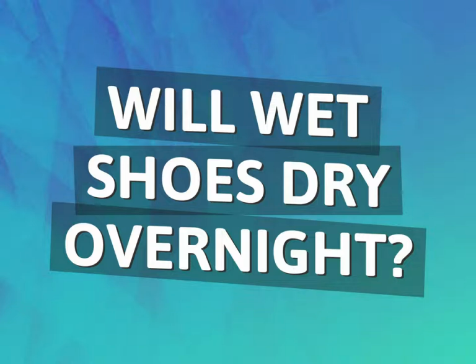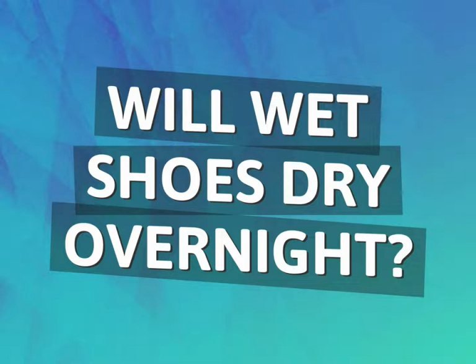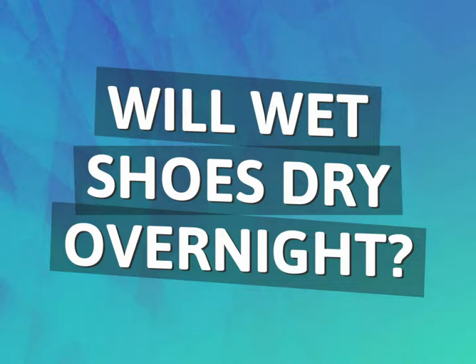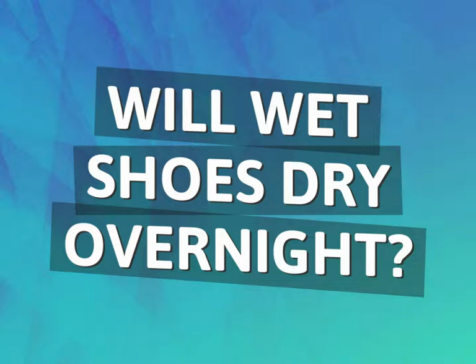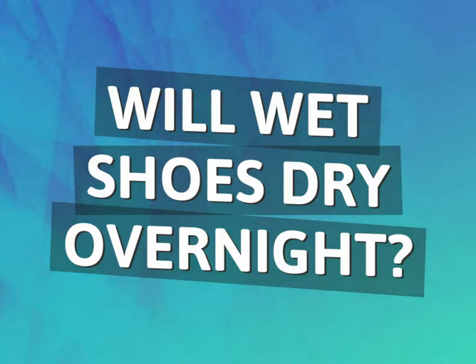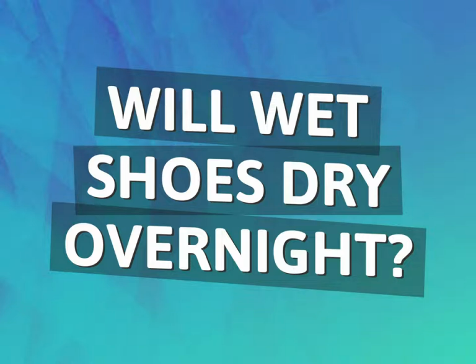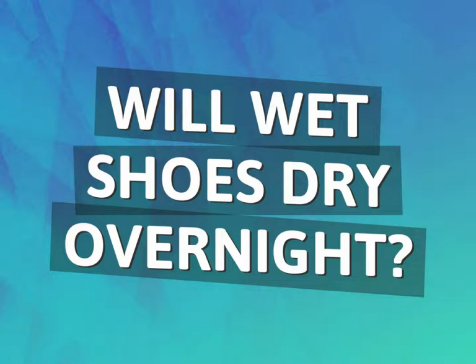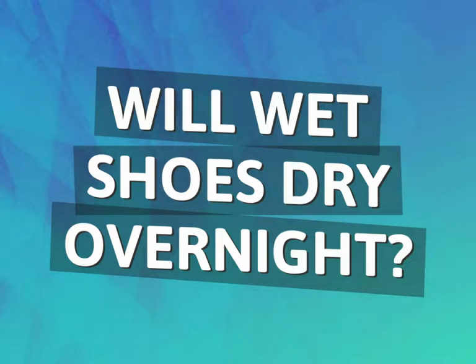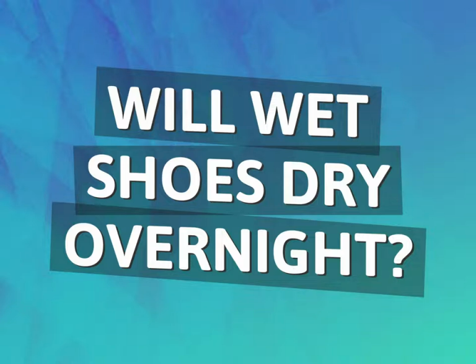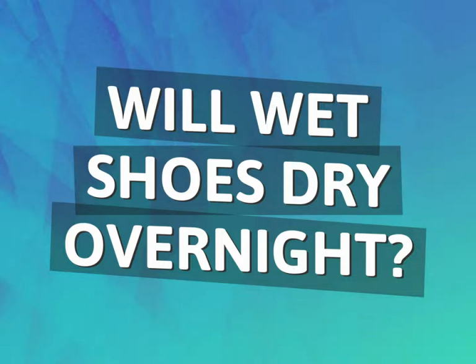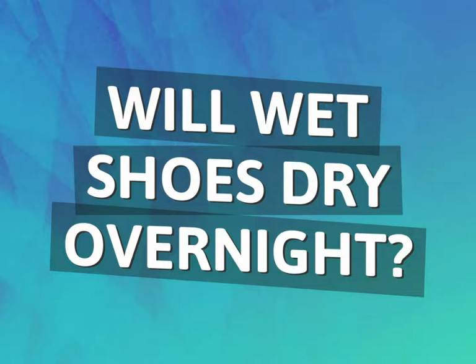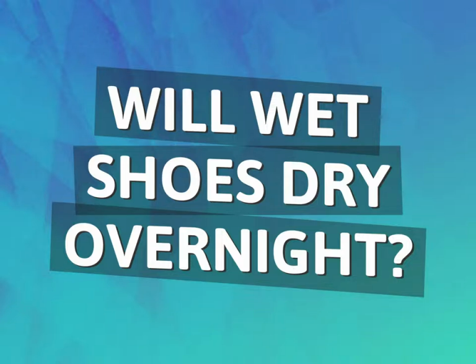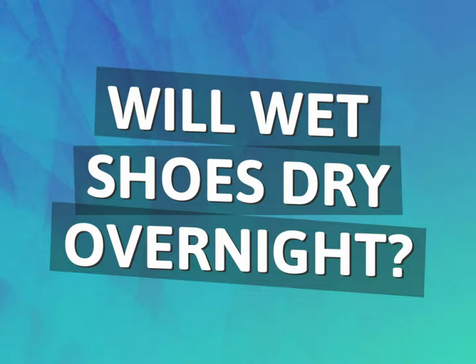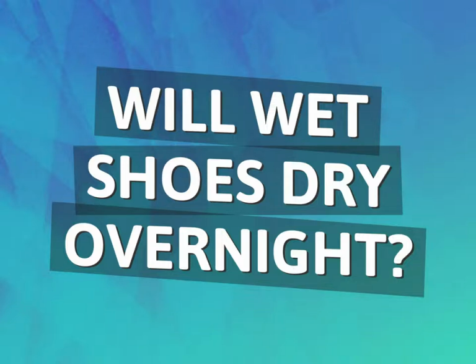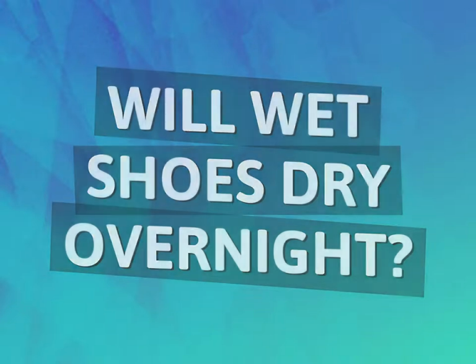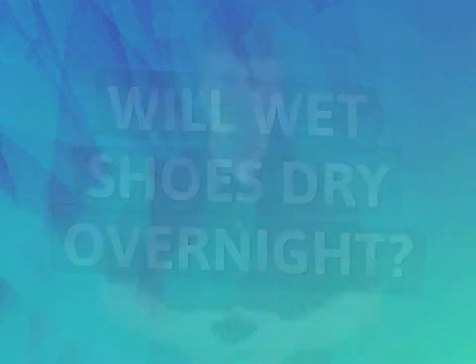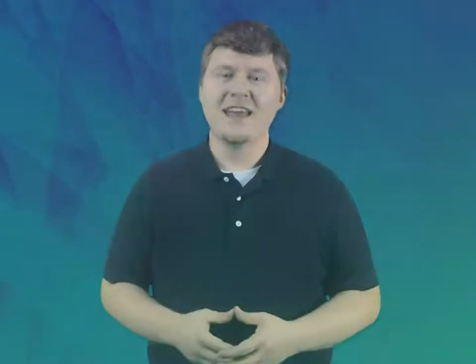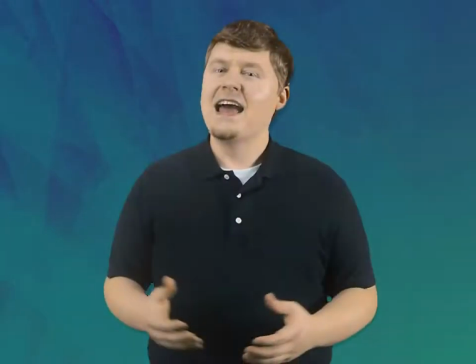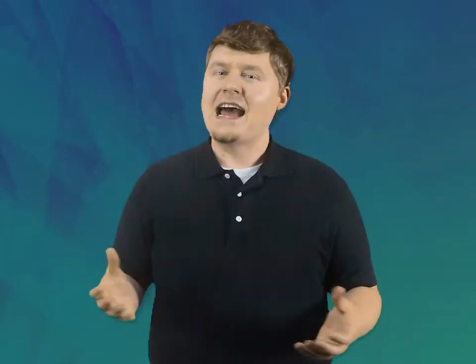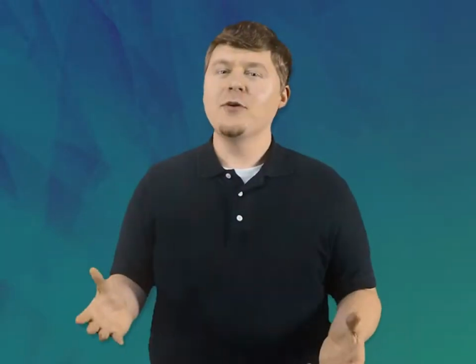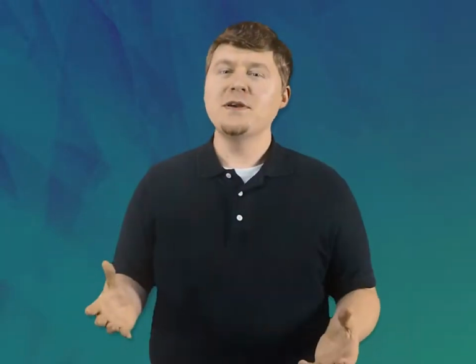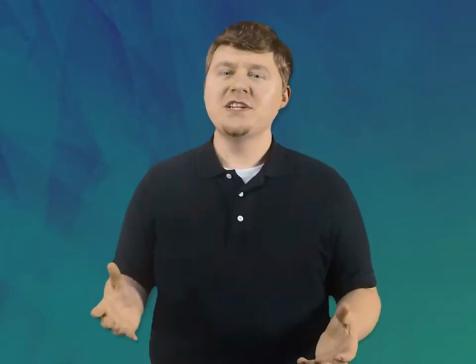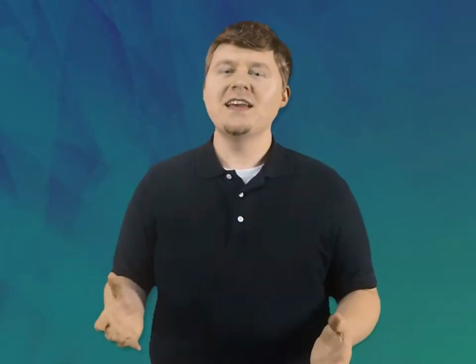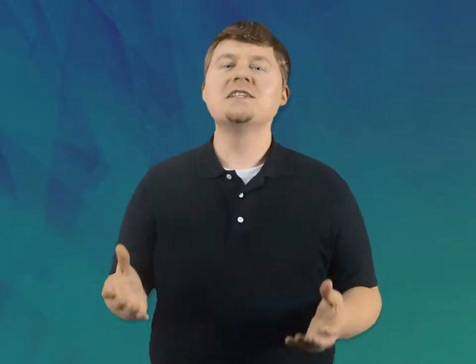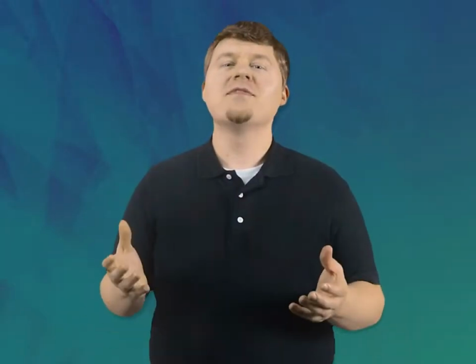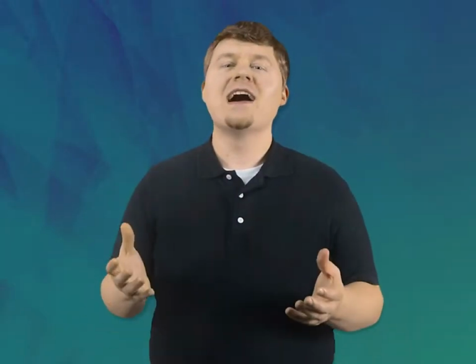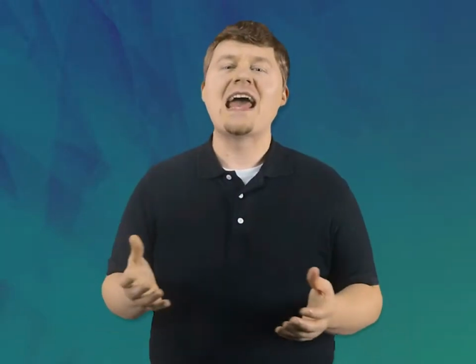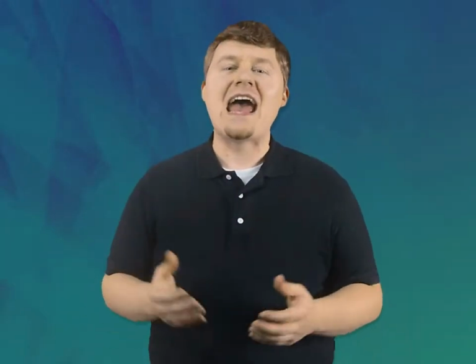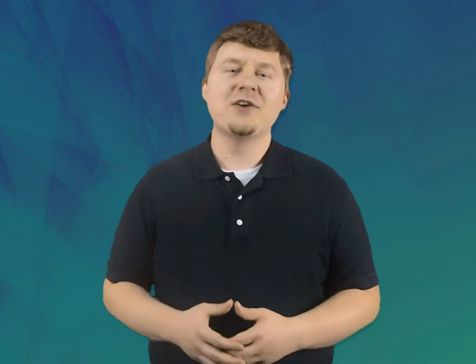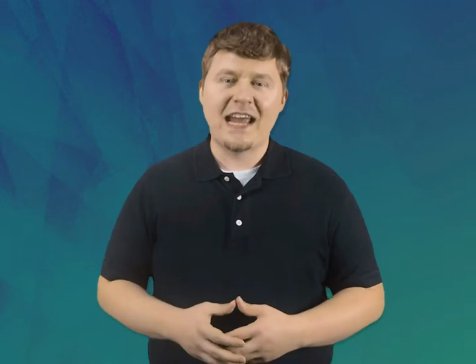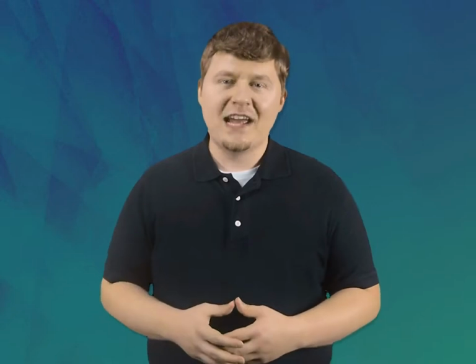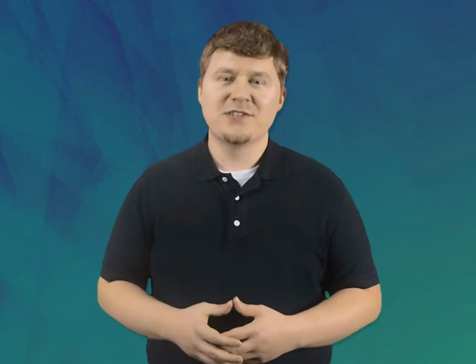Will wet shoes dry overnight? Our mission is to provide accurate answers.